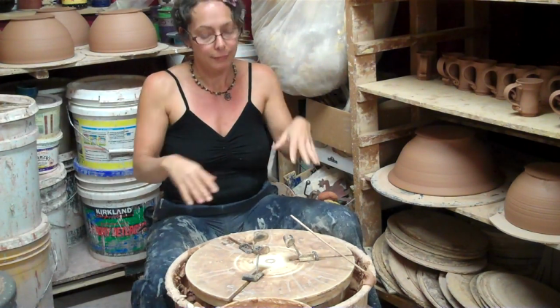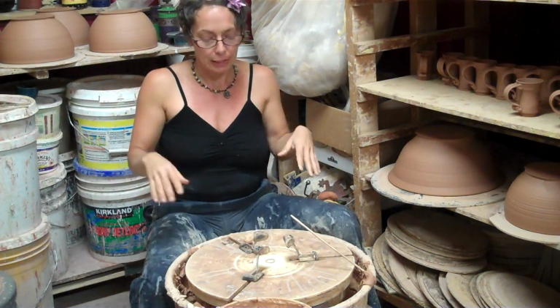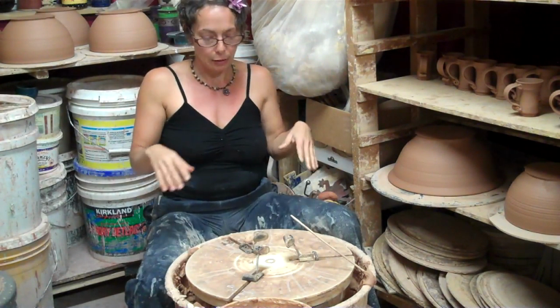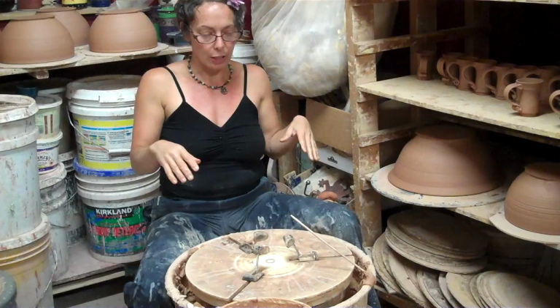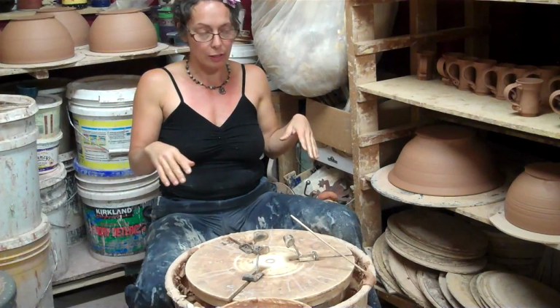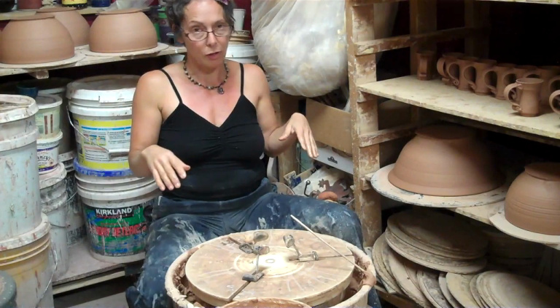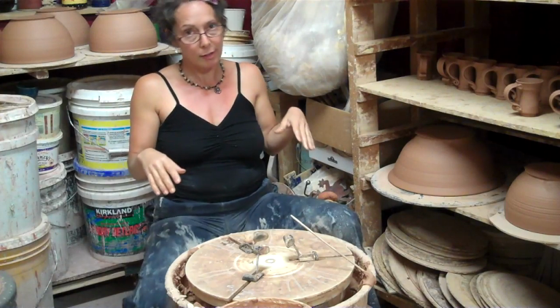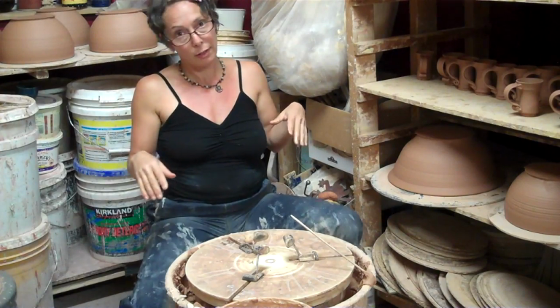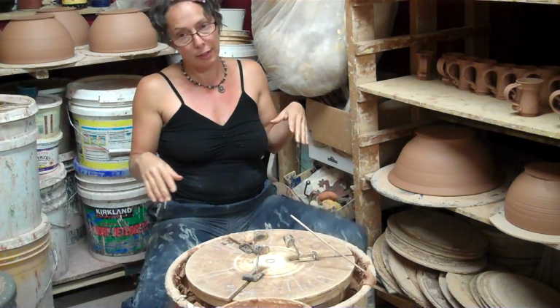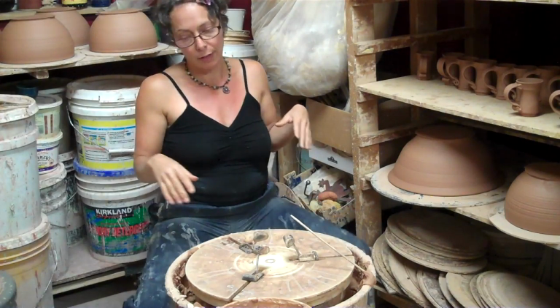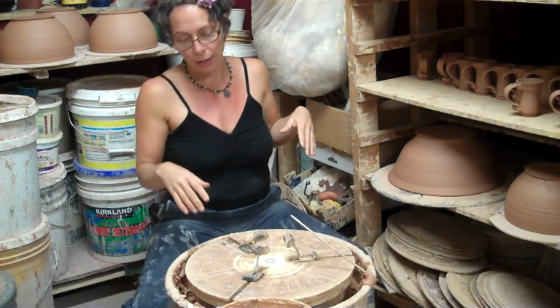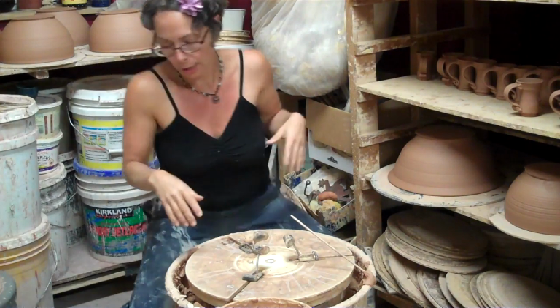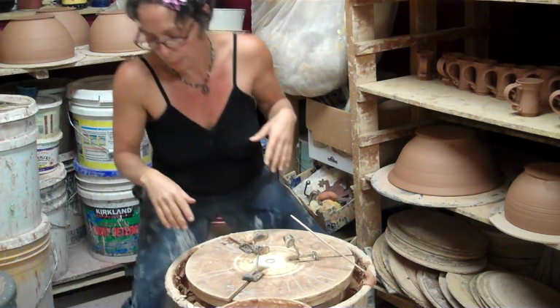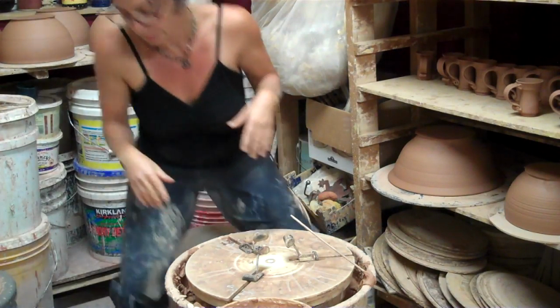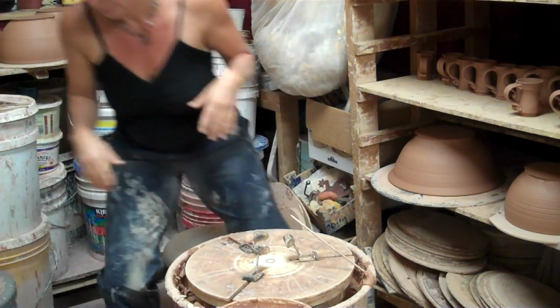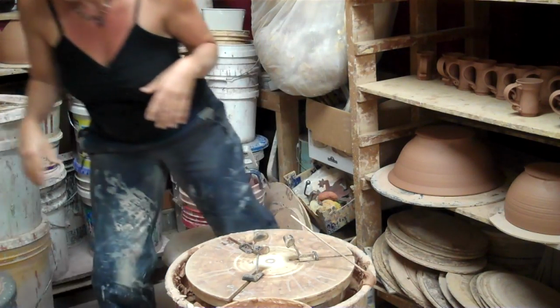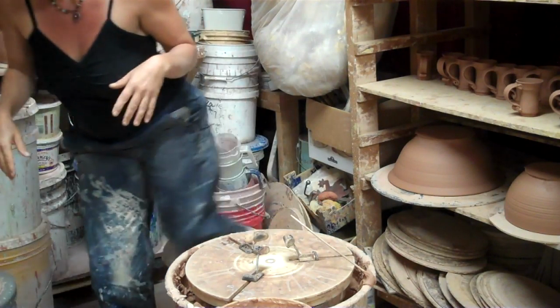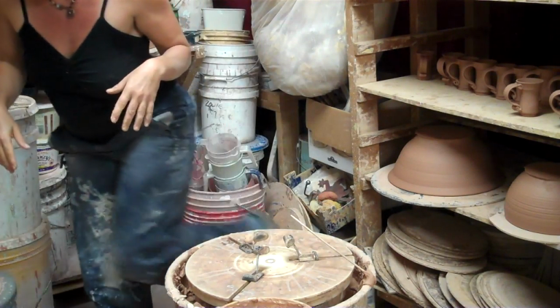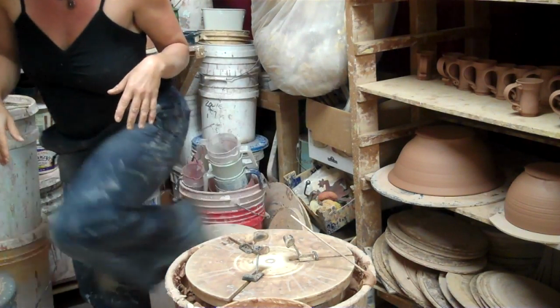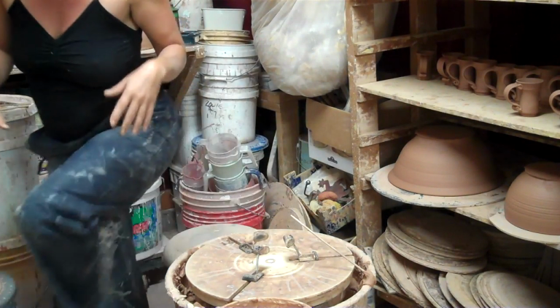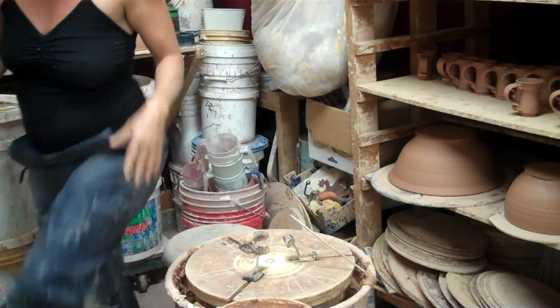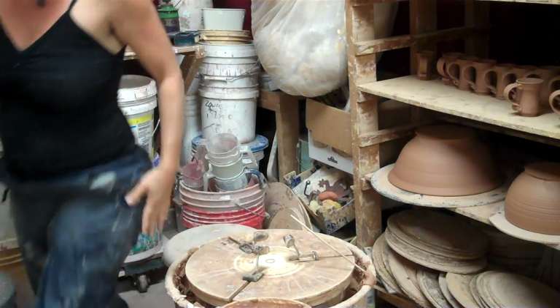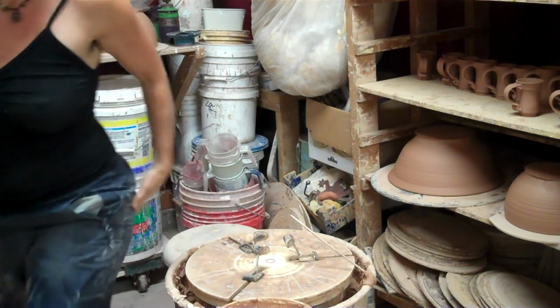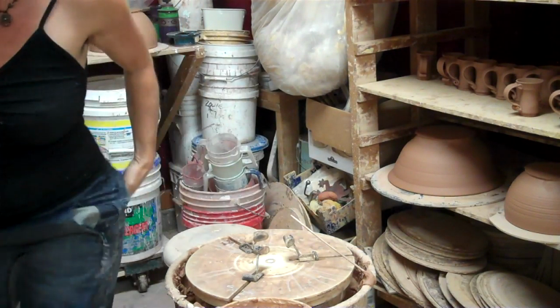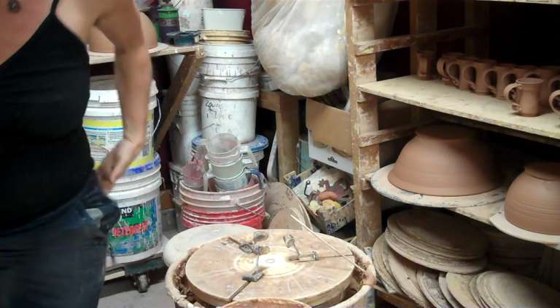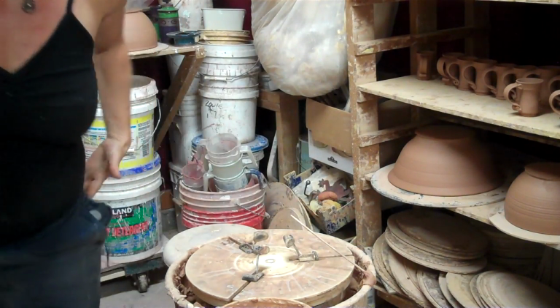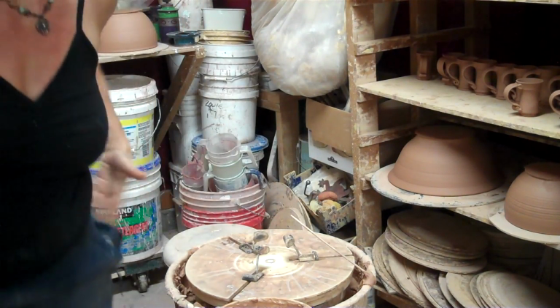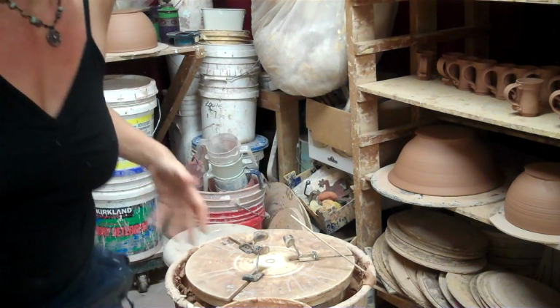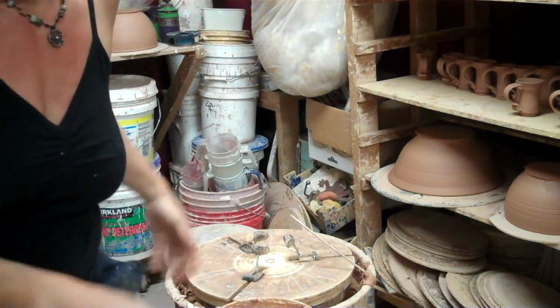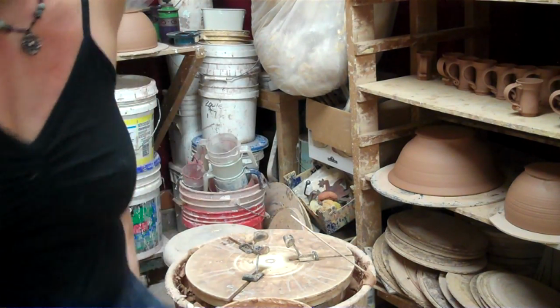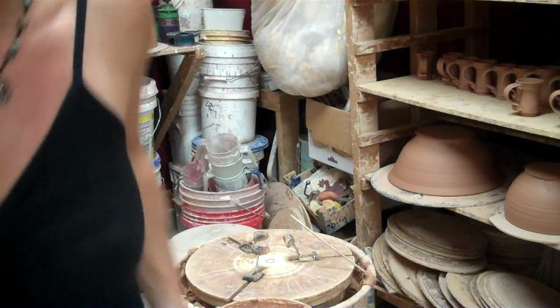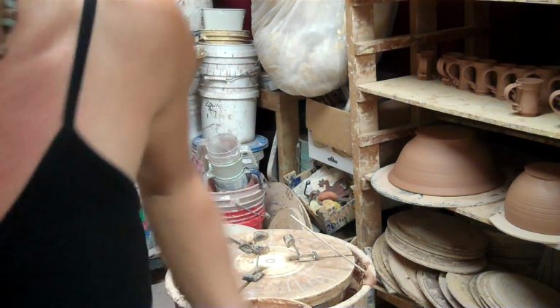And don't touch it — let it dry slowly if you can. Okay, that's it.